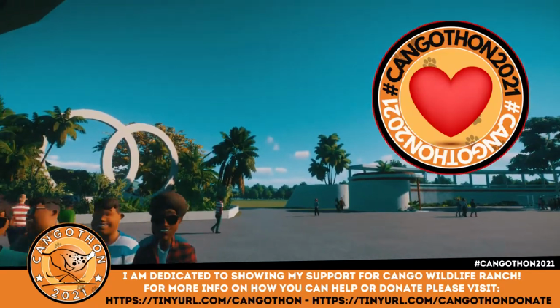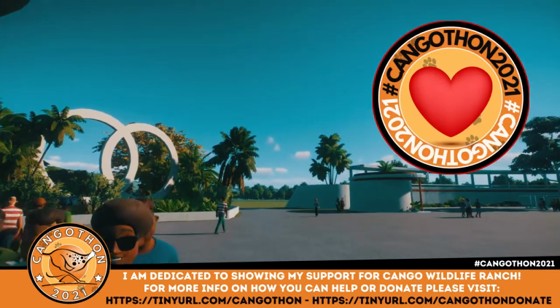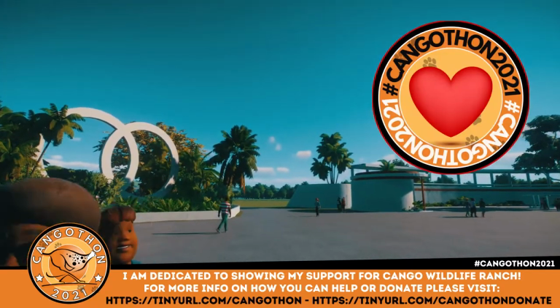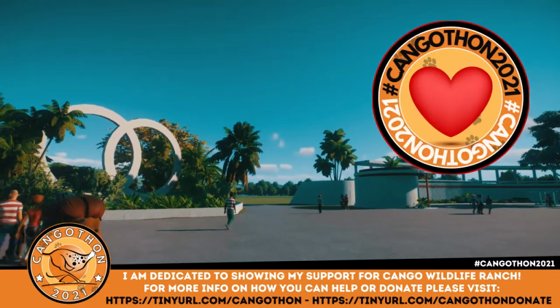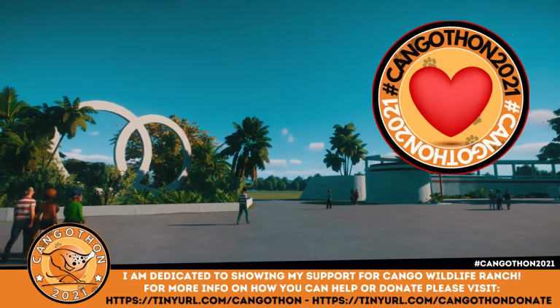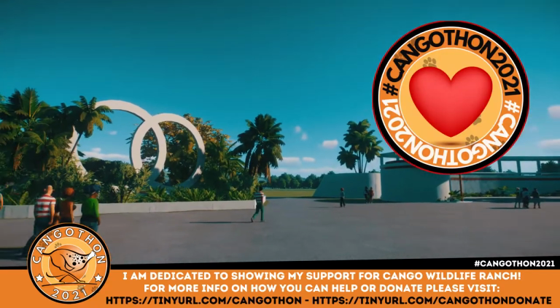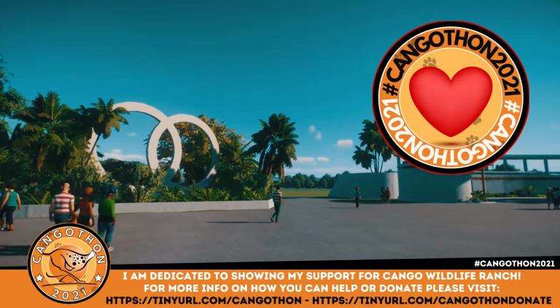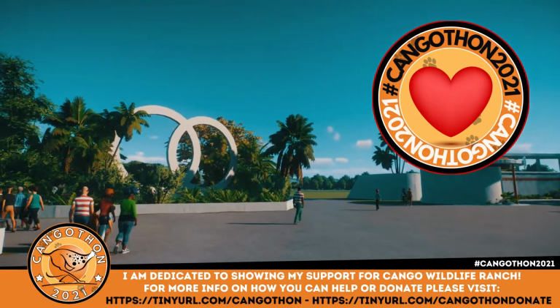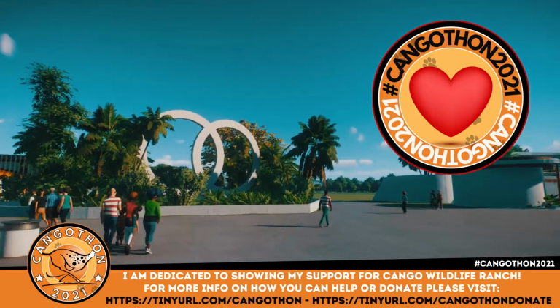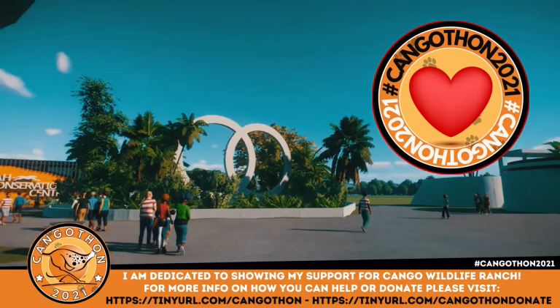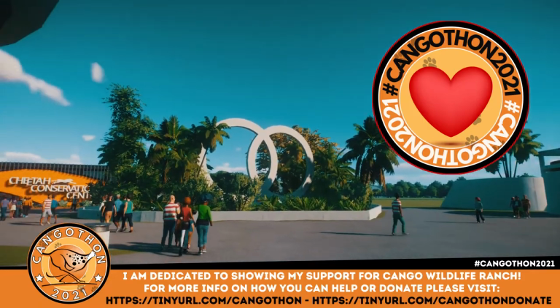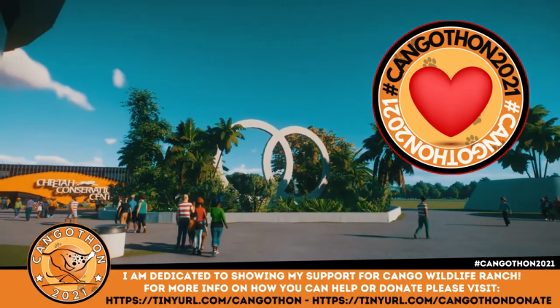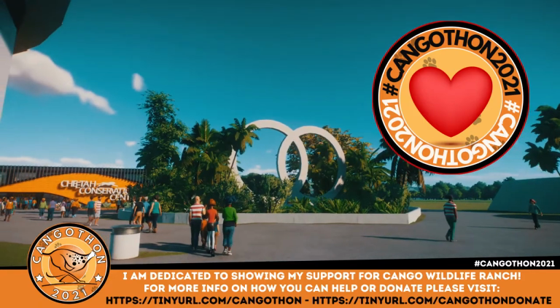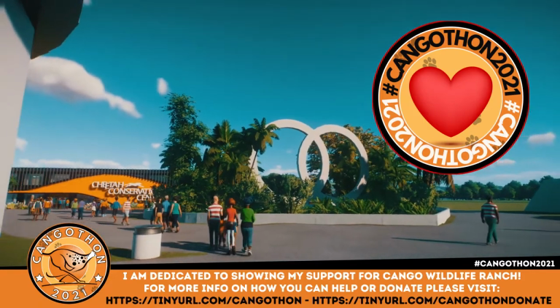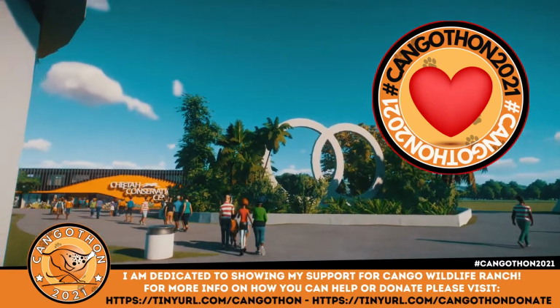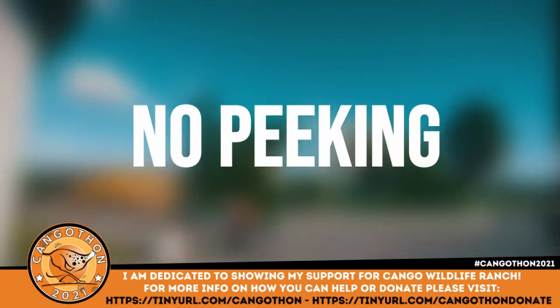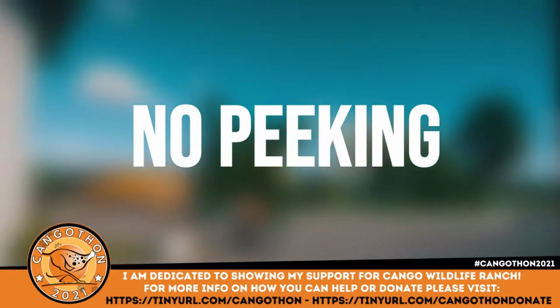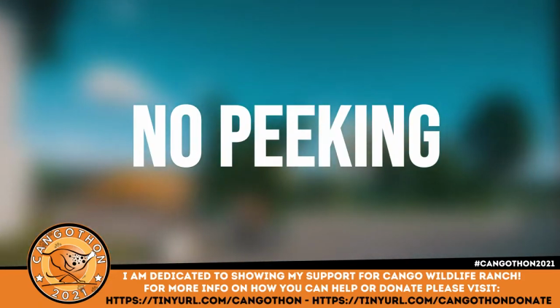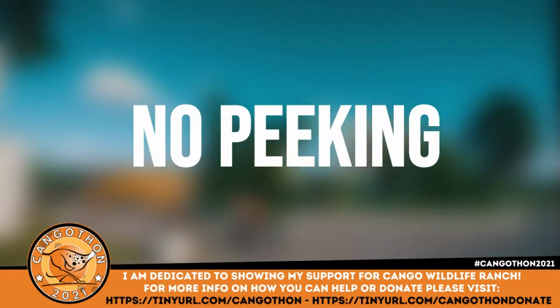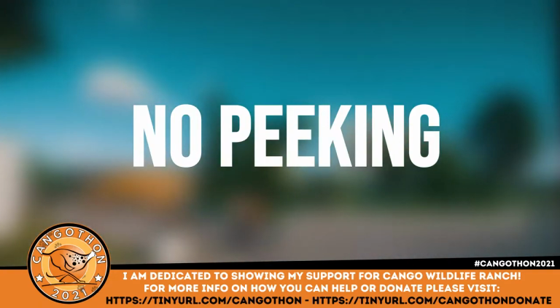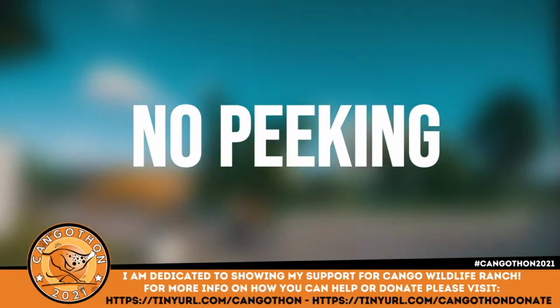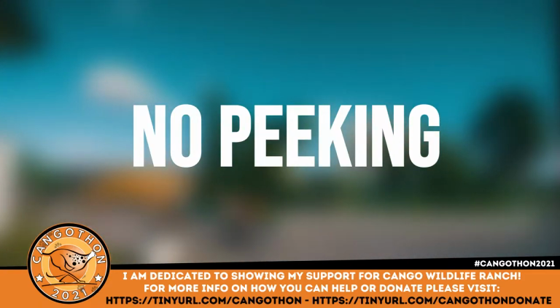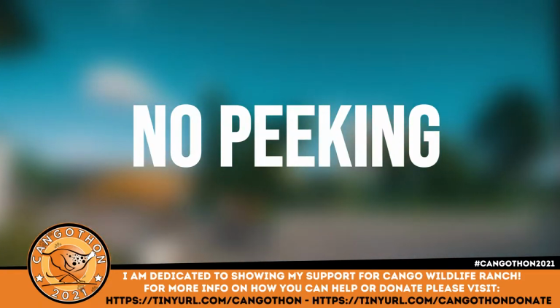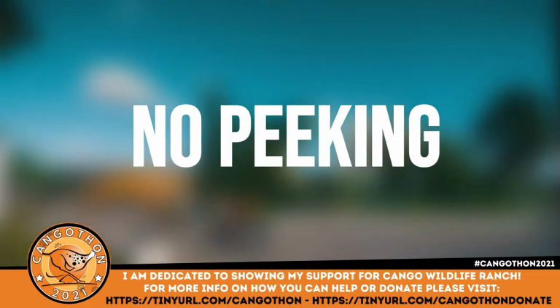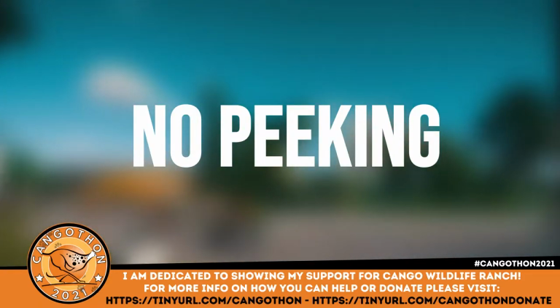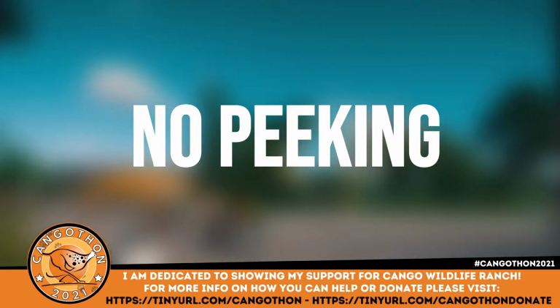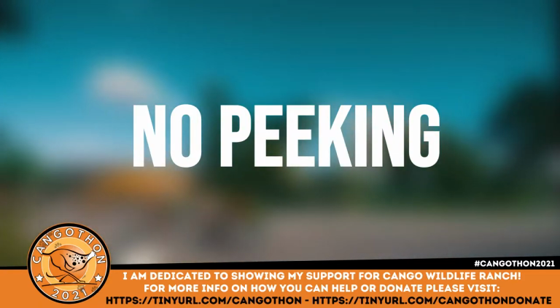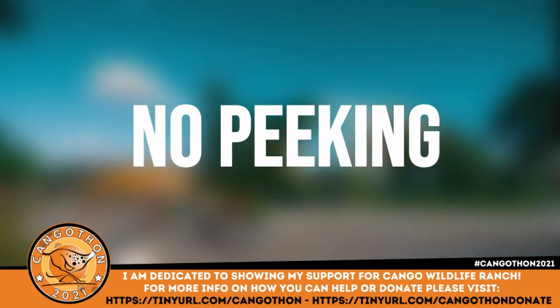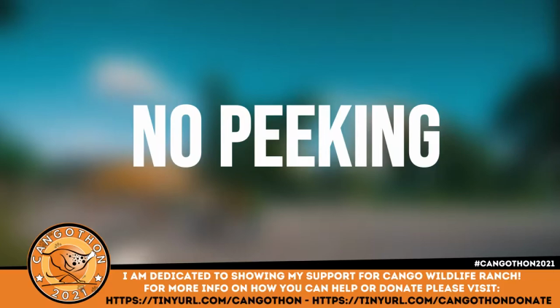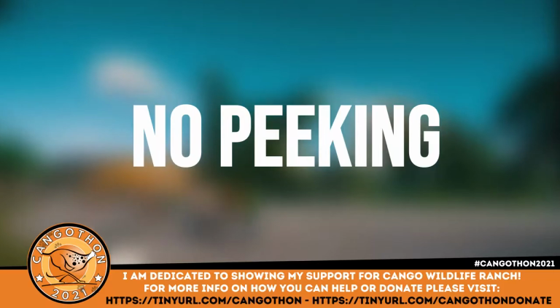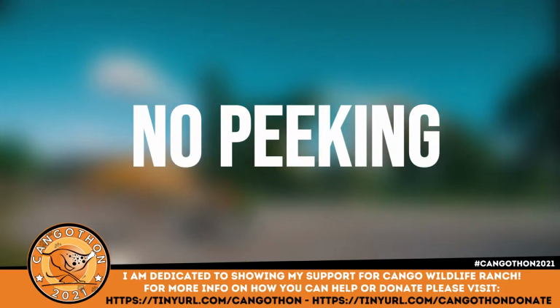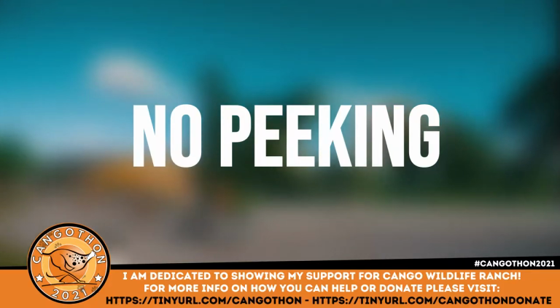We're going to be building the biggest habitat I've ever built, and what is that in the background? That is the new Cheetah Conservation Centre.